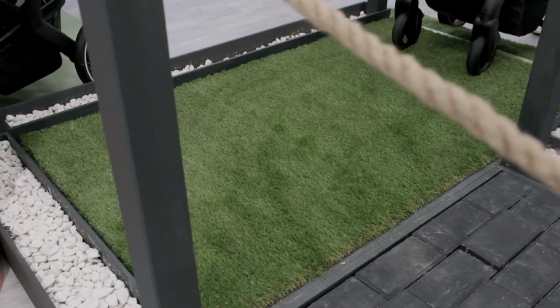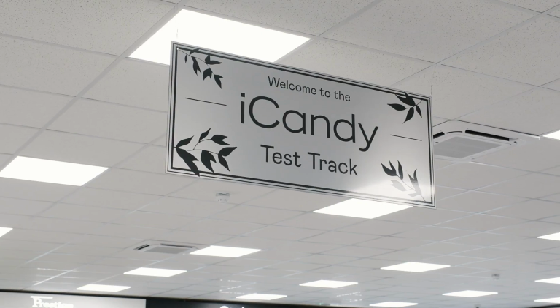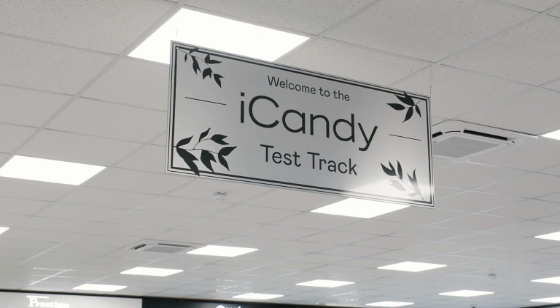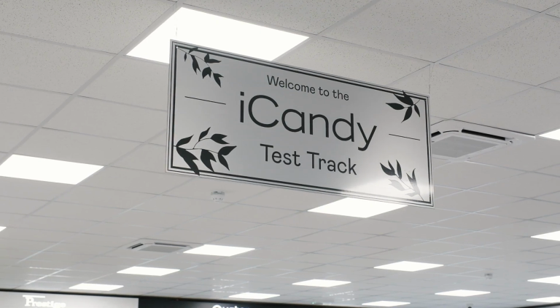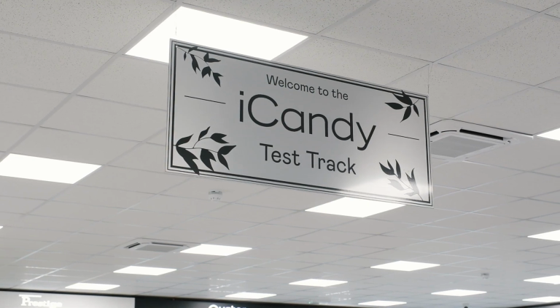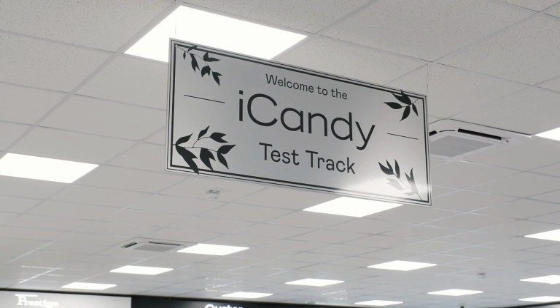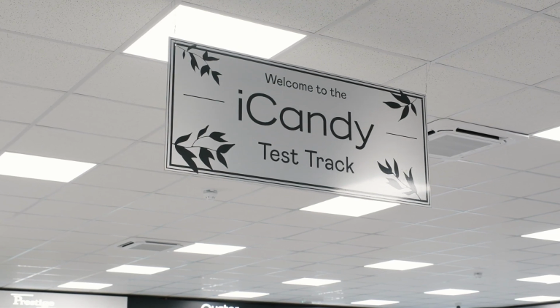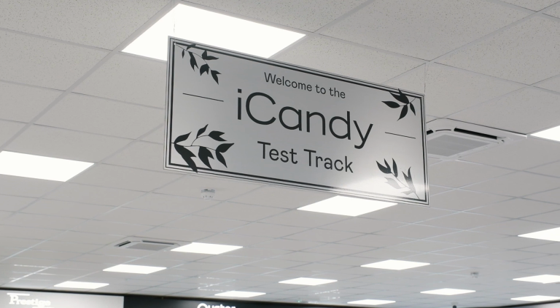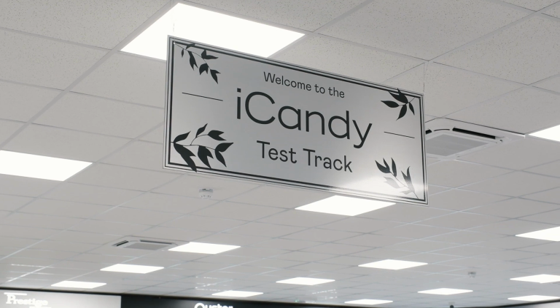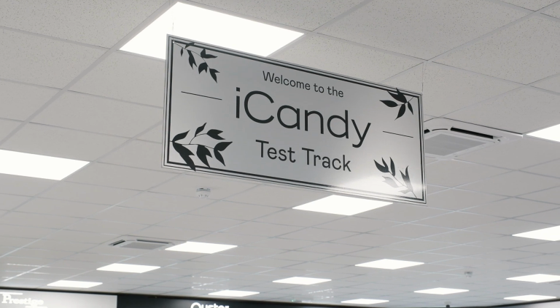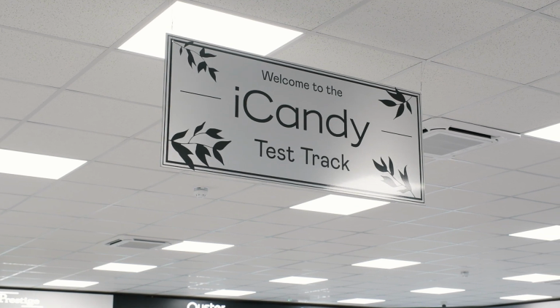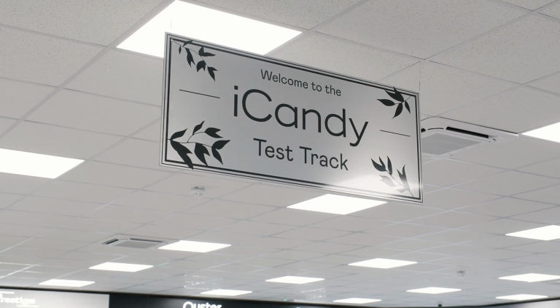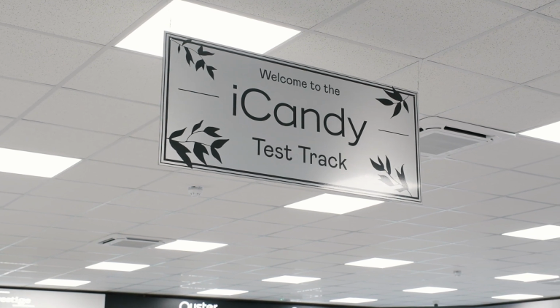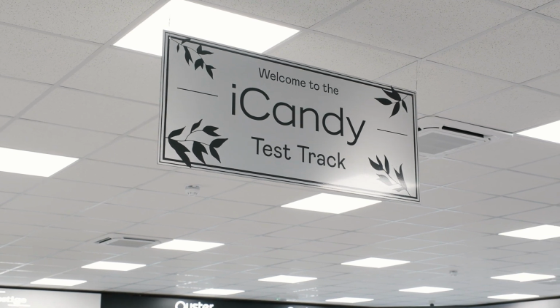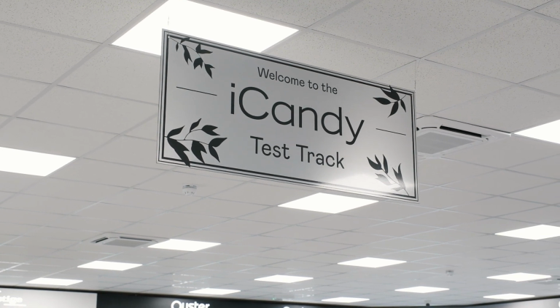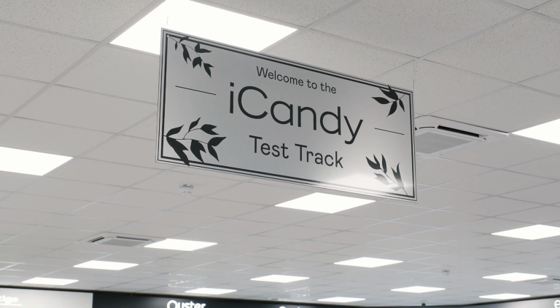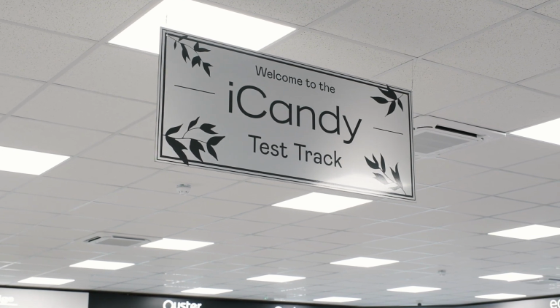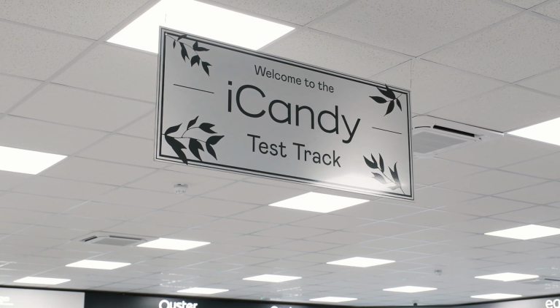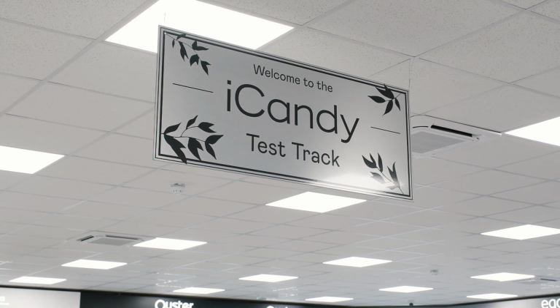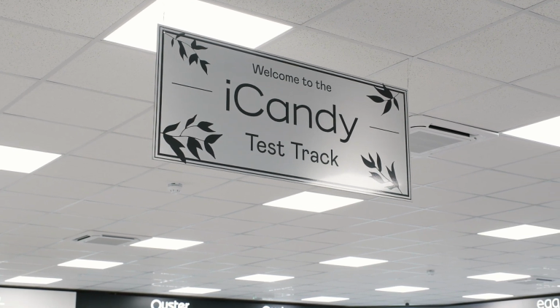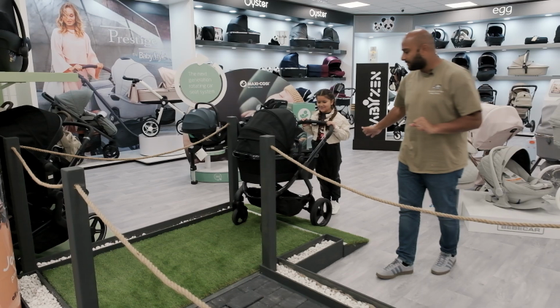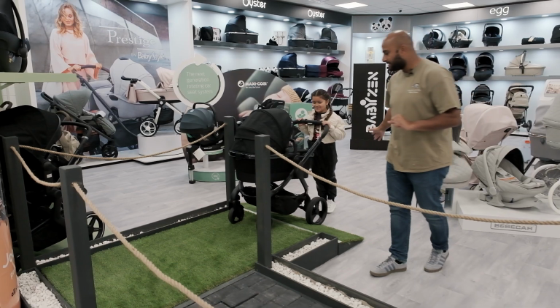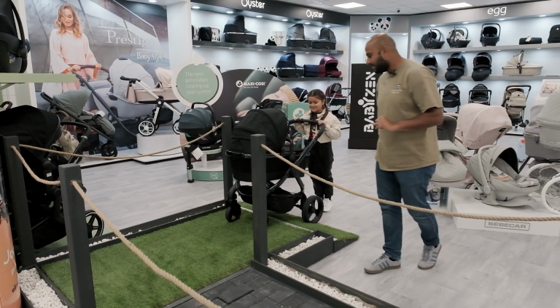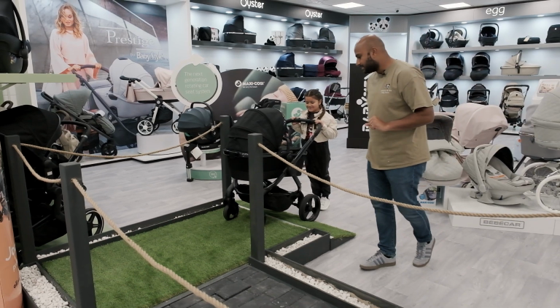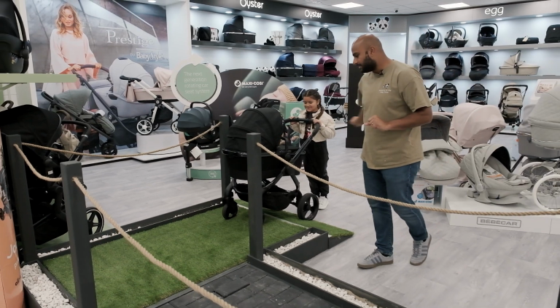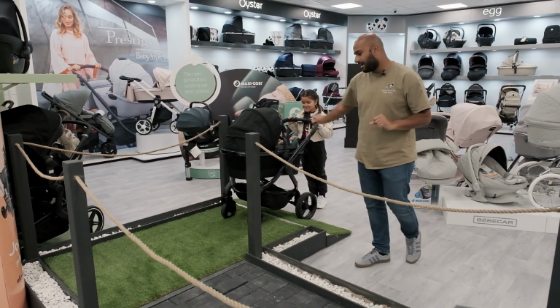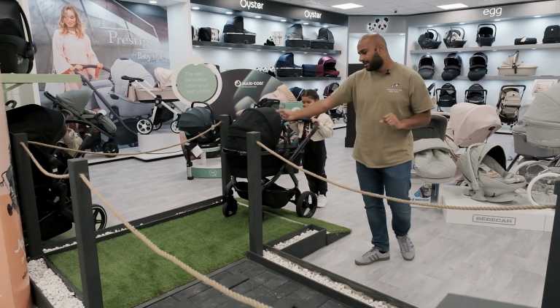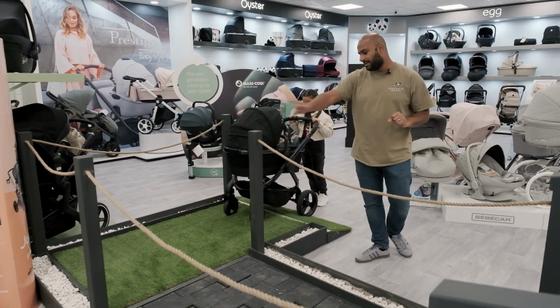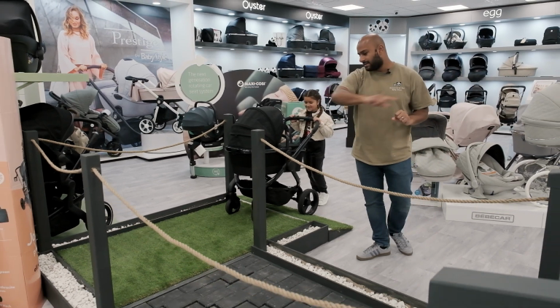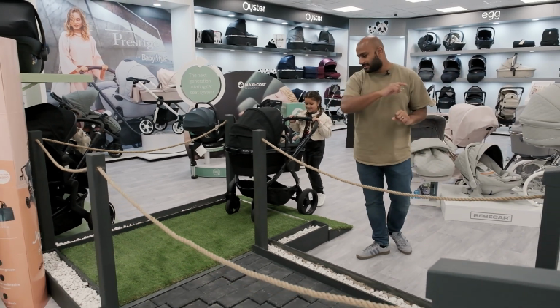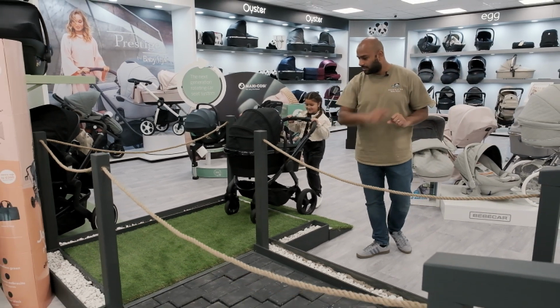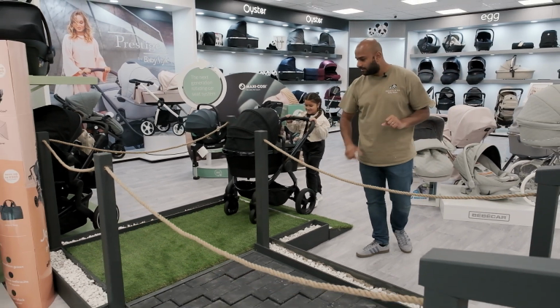My beautiful daughter Nyla is going to test it out for us. So Nyla, let's have a go.